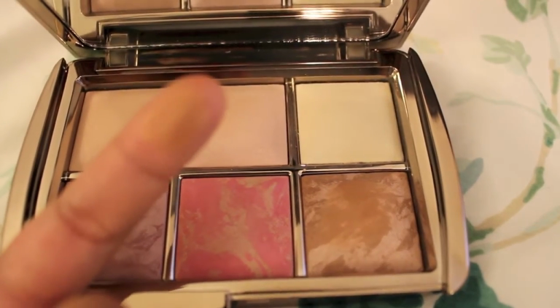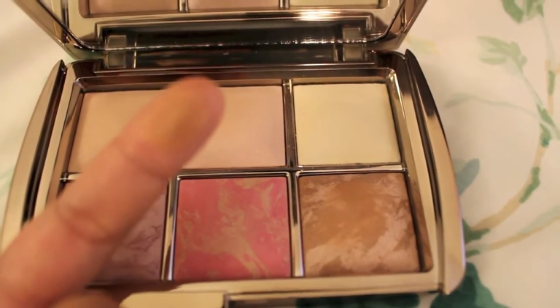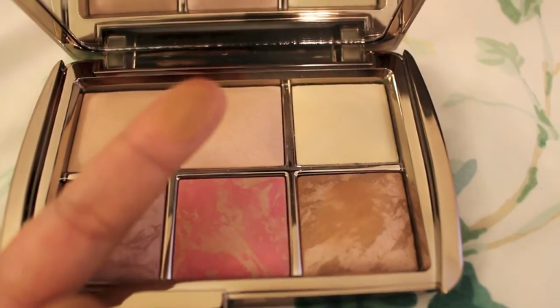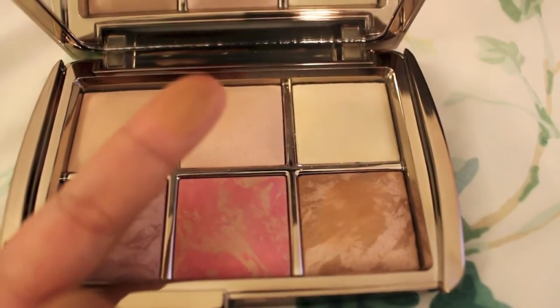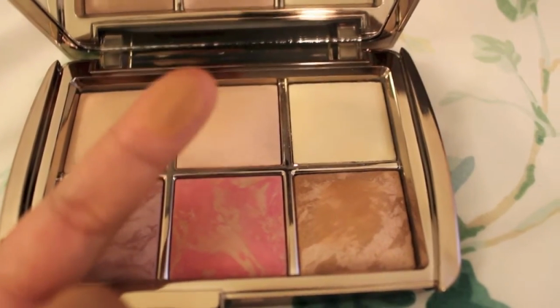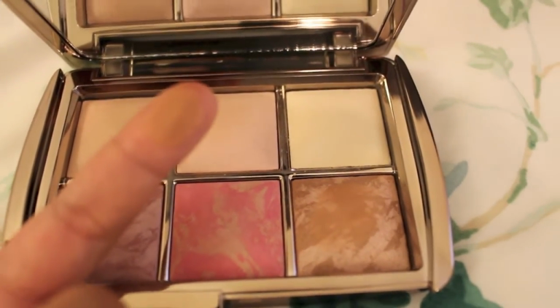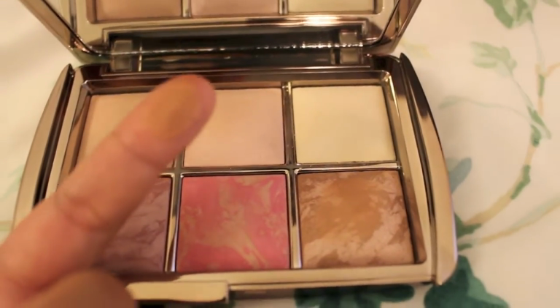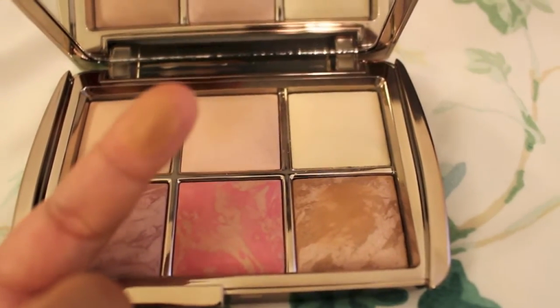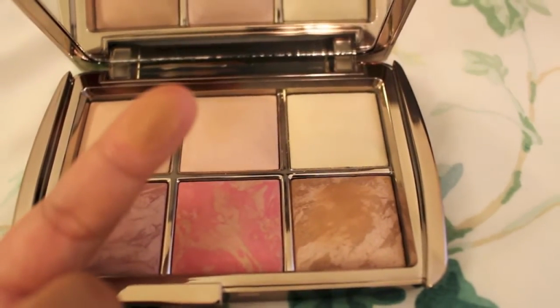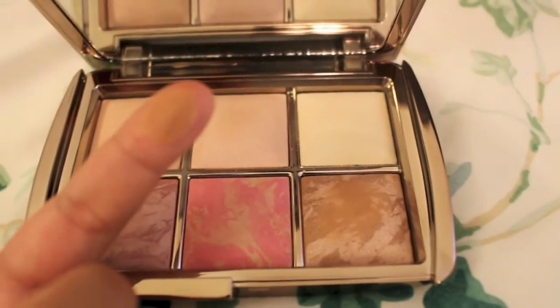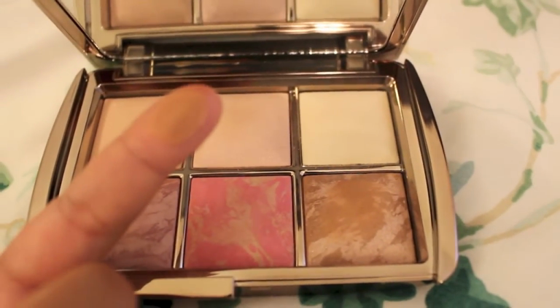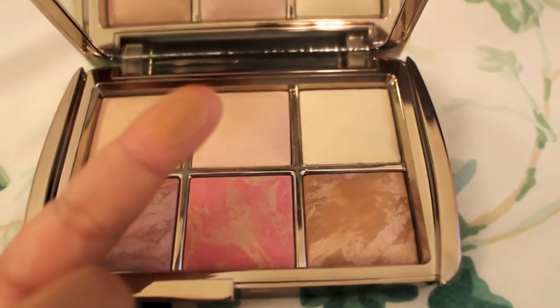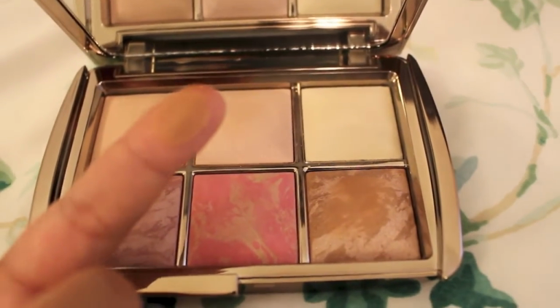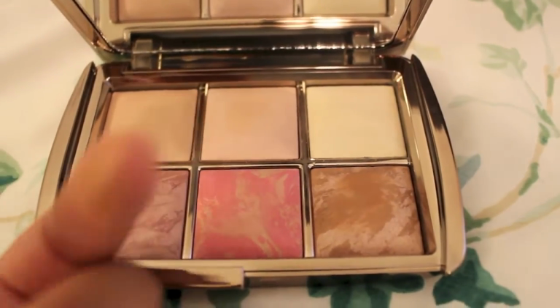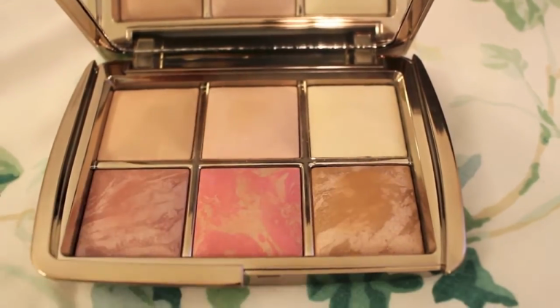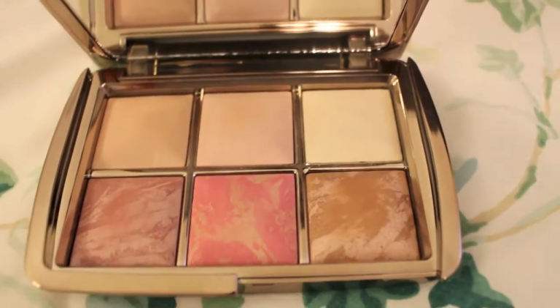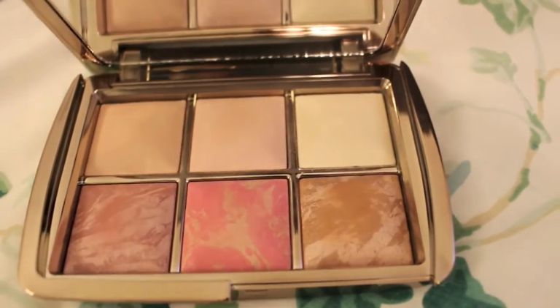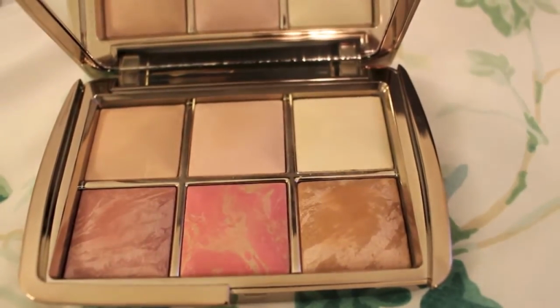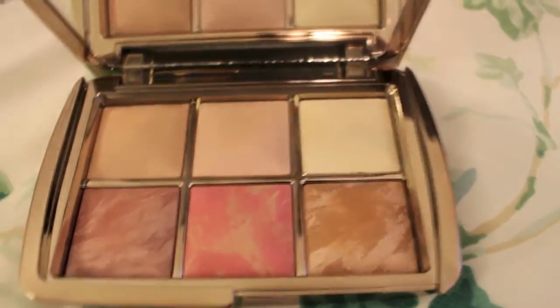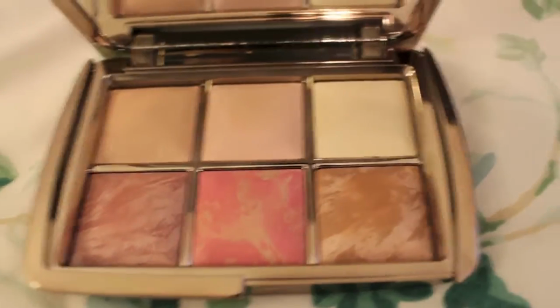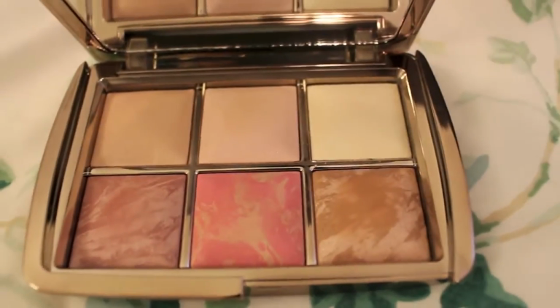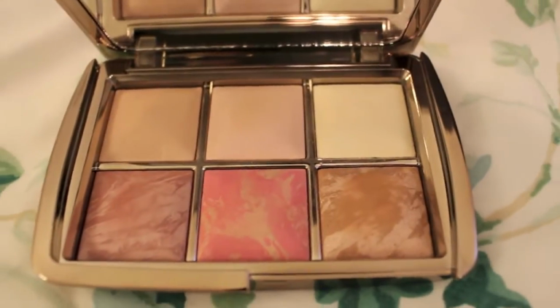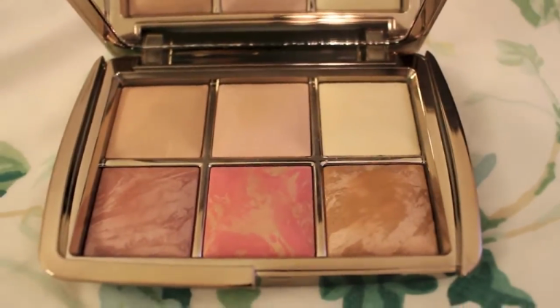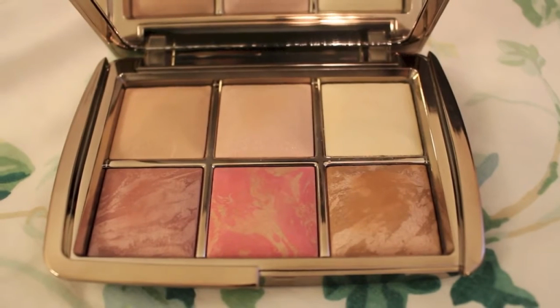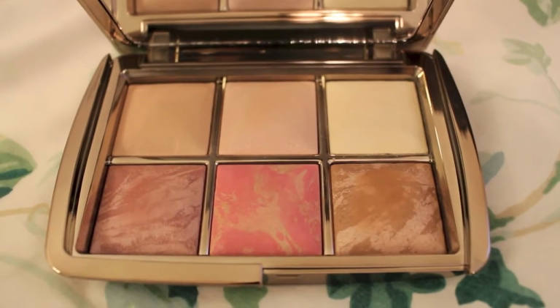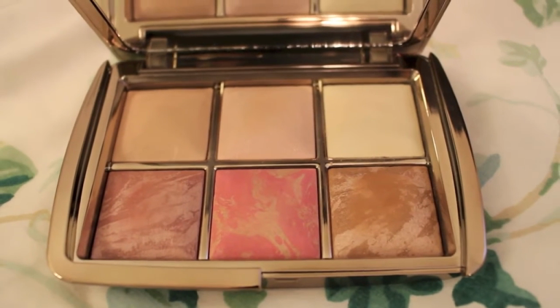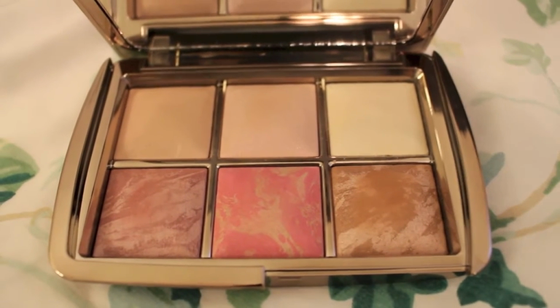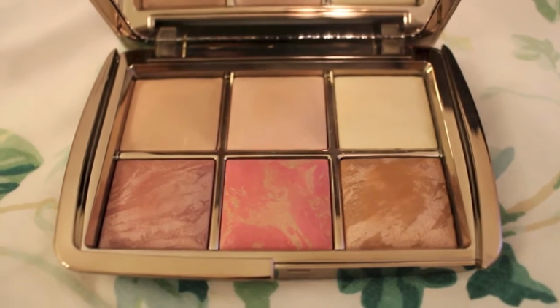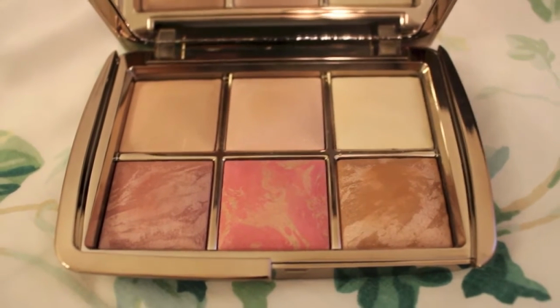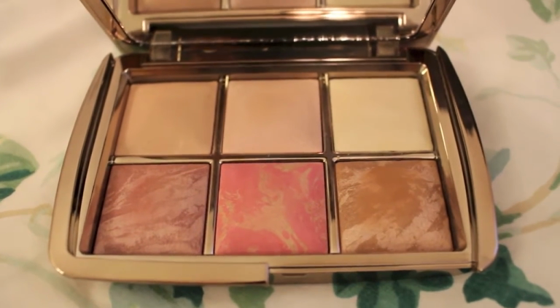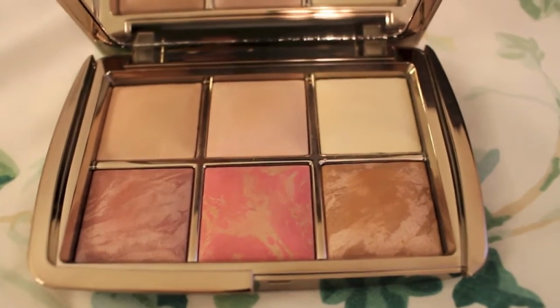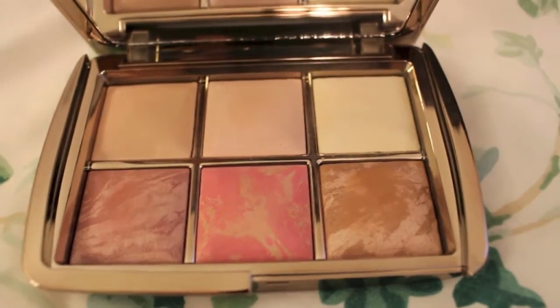It's also very orangey when you swirl it together. I really wanted to love this palette.